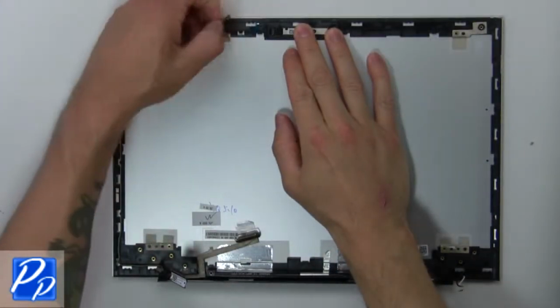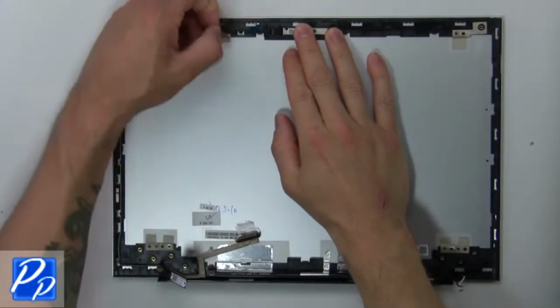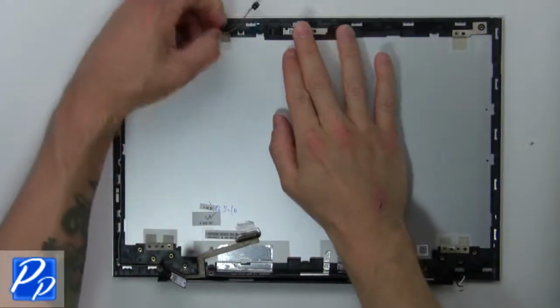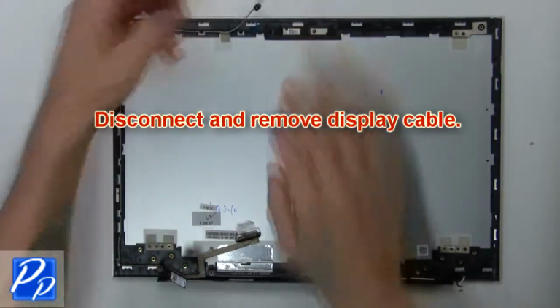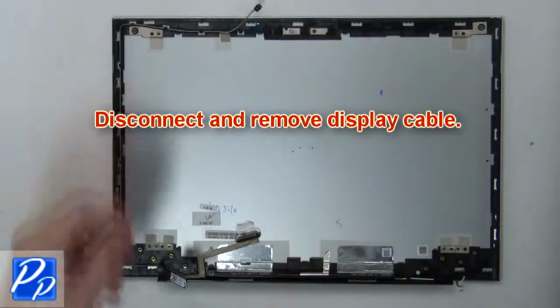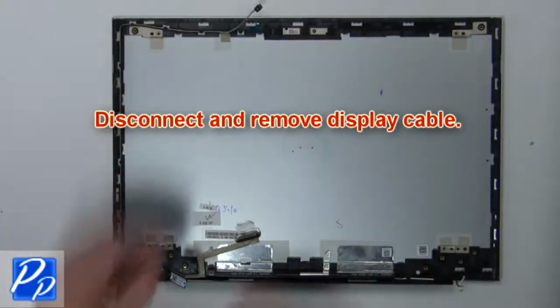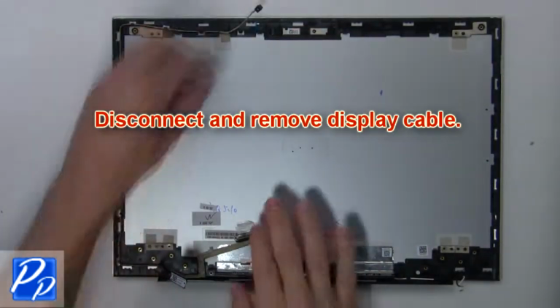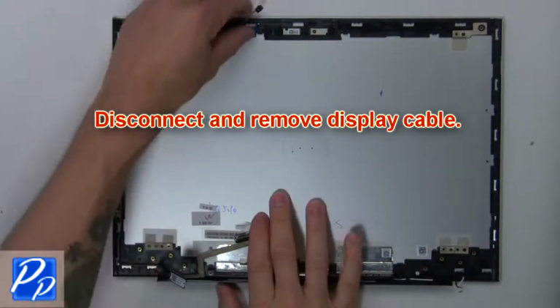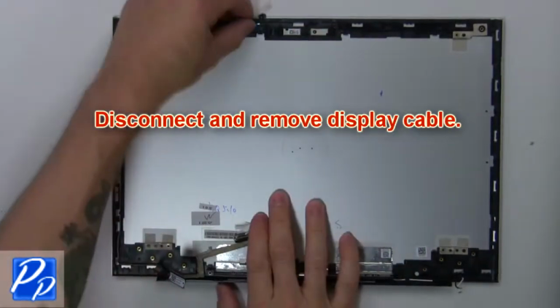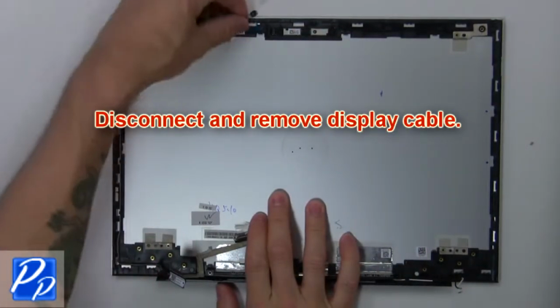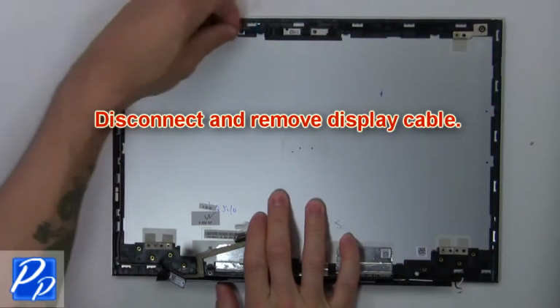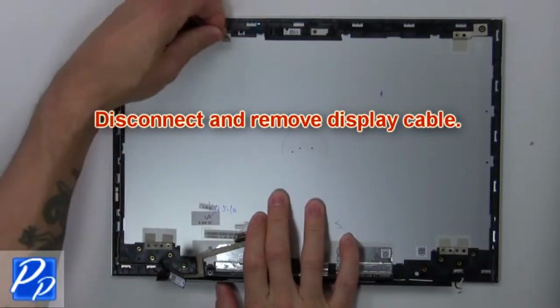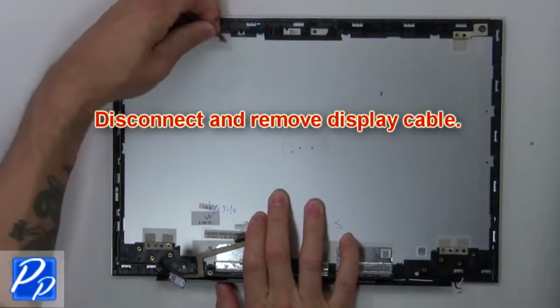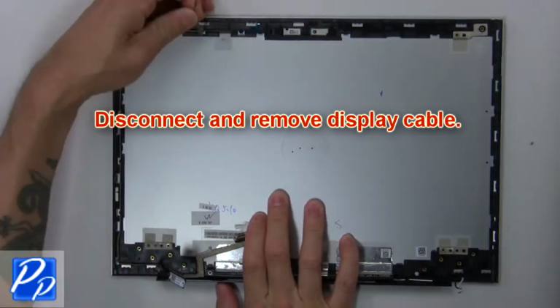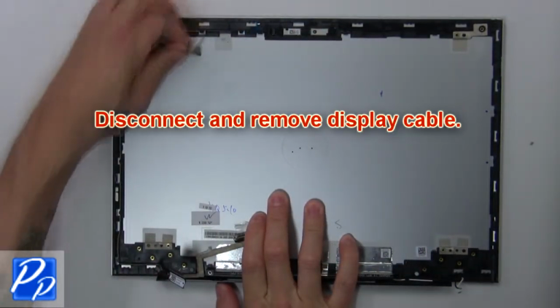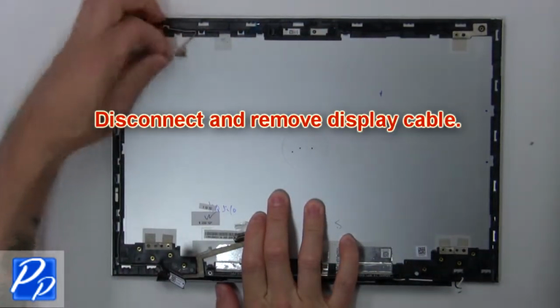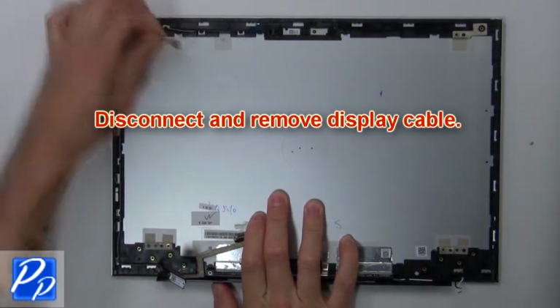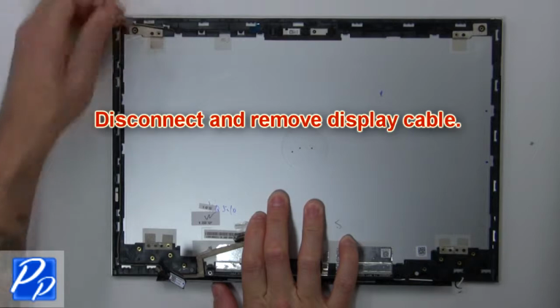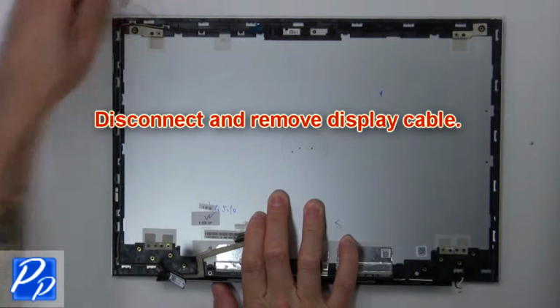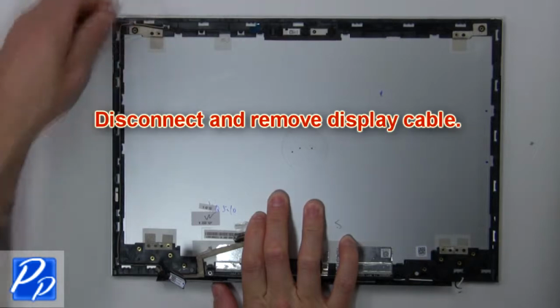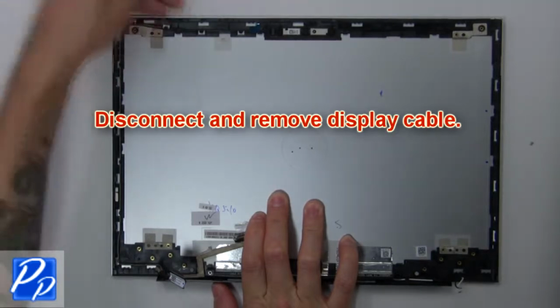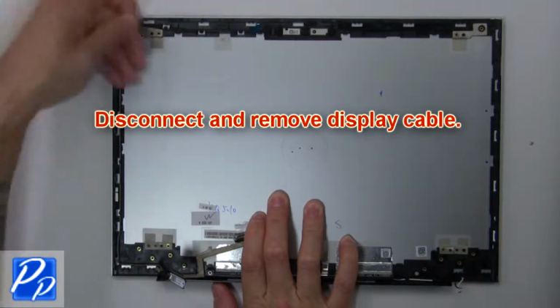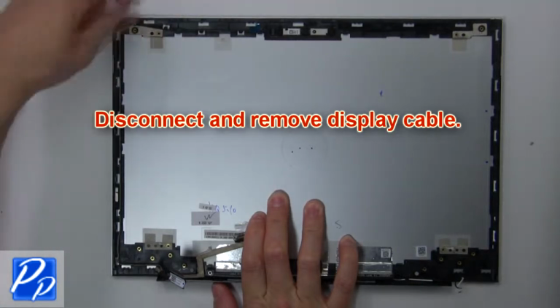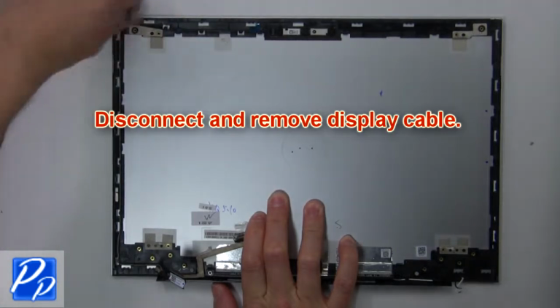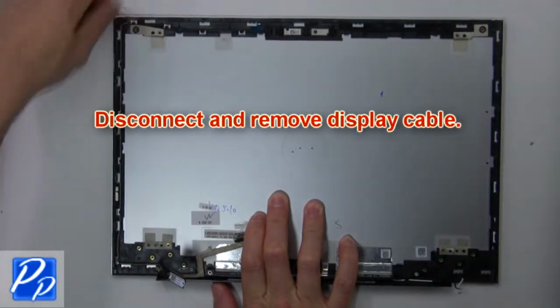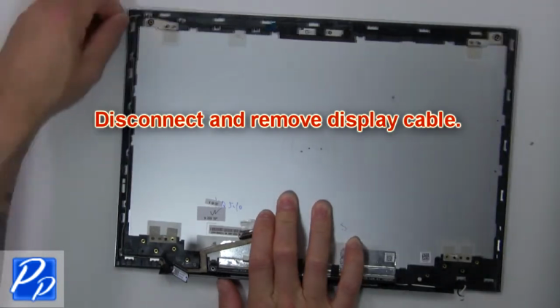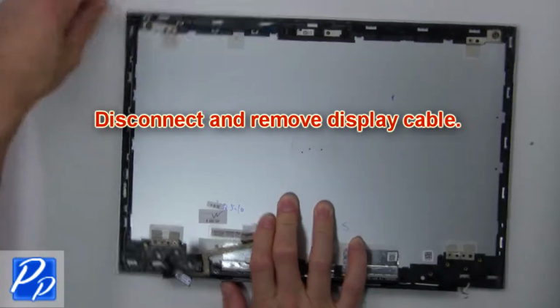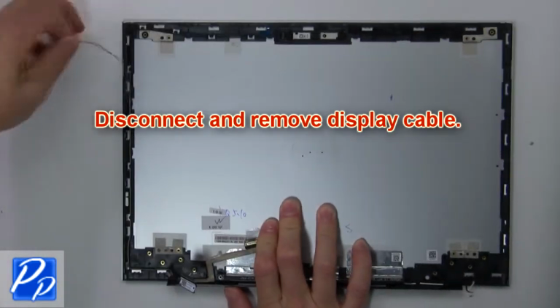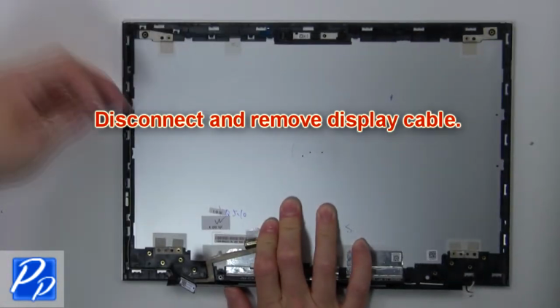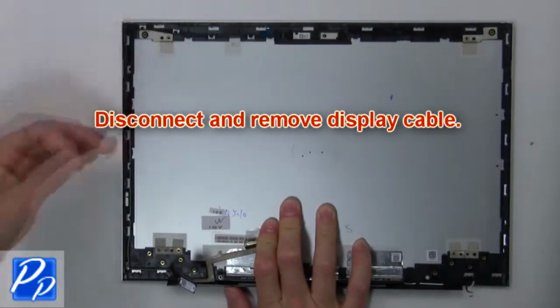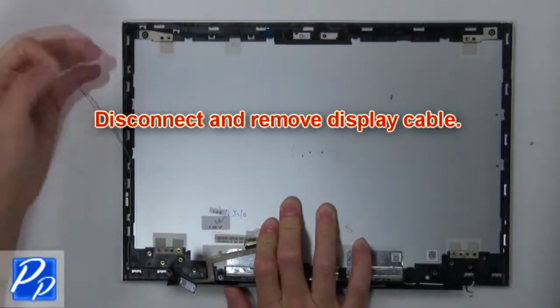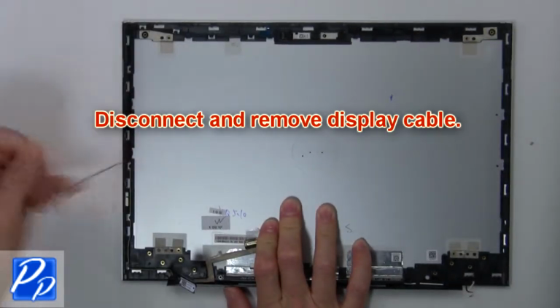Now disconnect and remove the display cables. Unlock and remove the display cable.